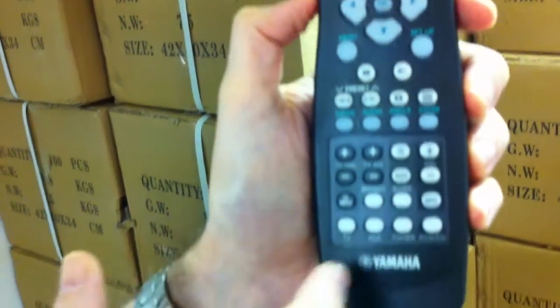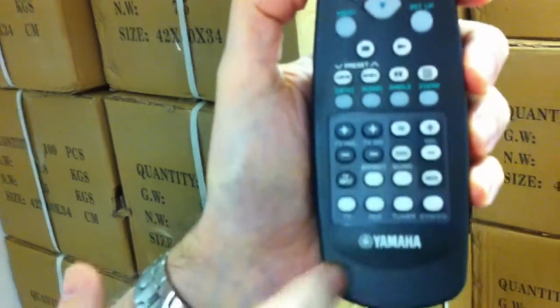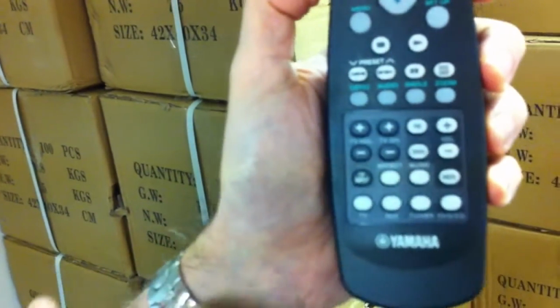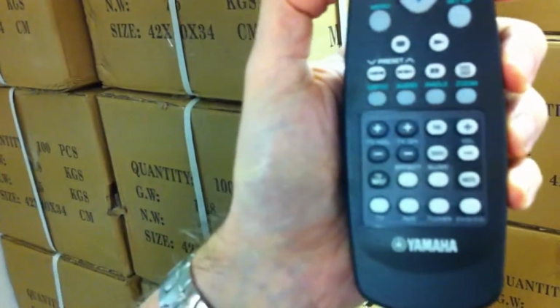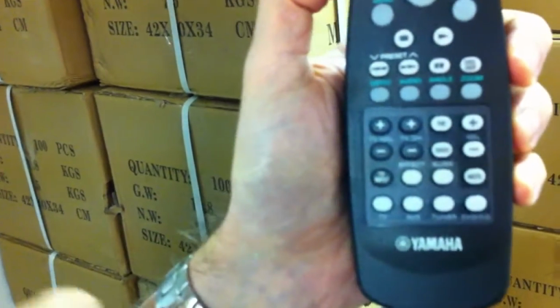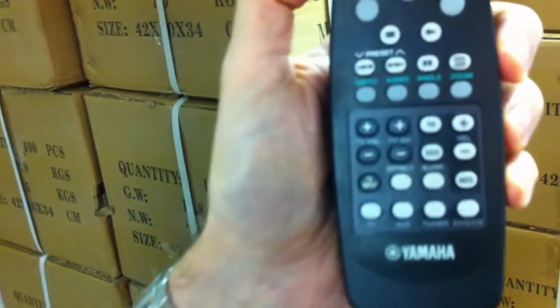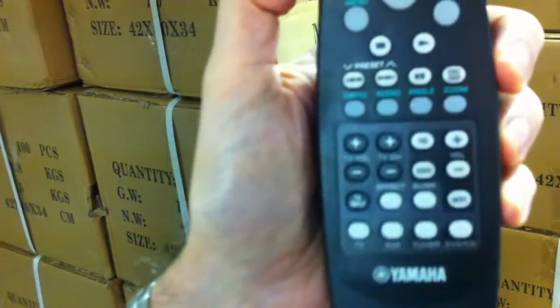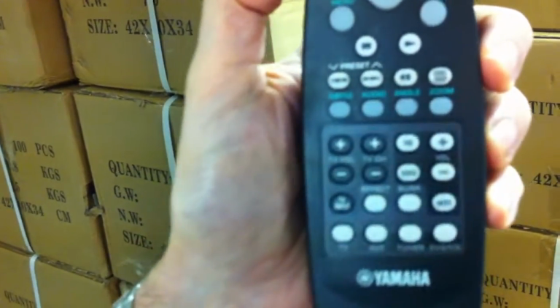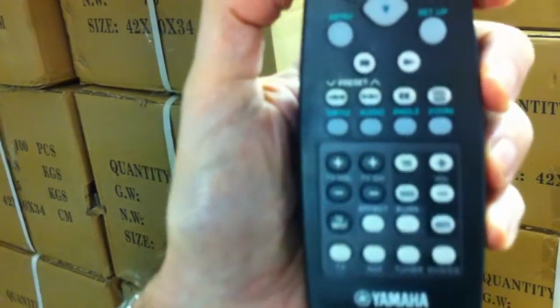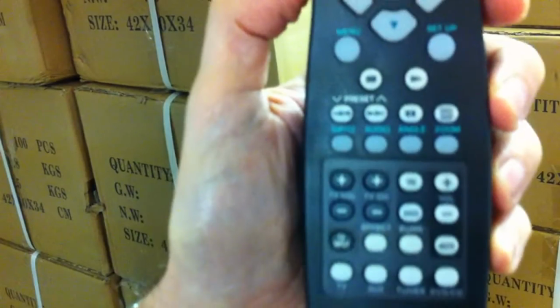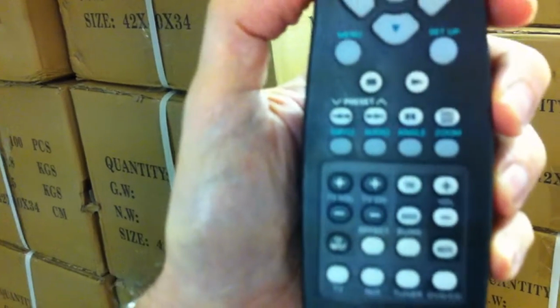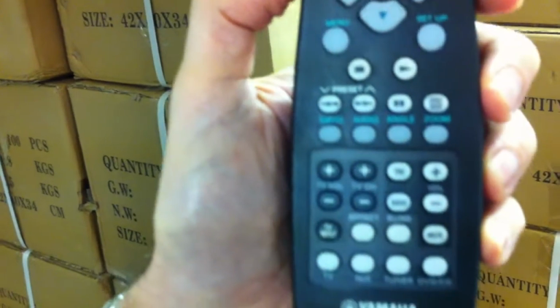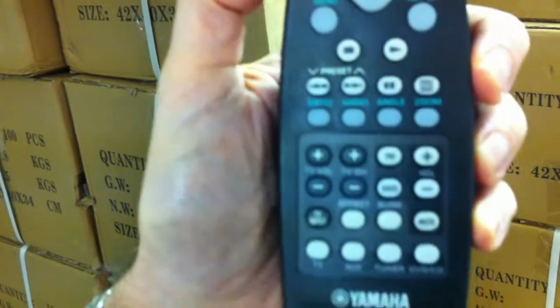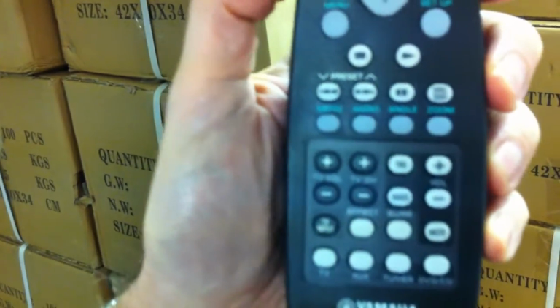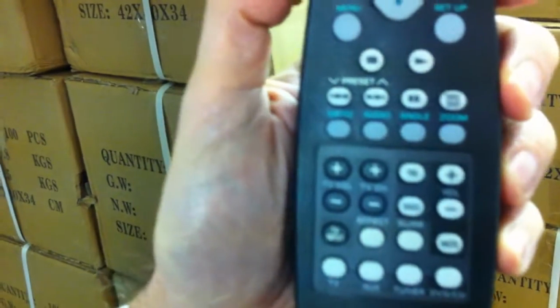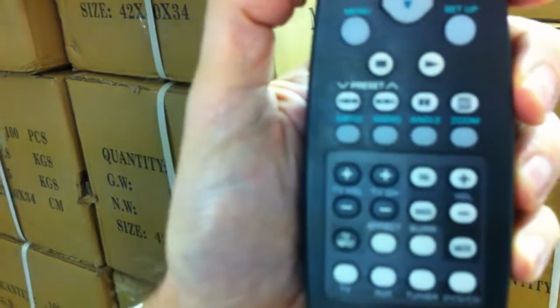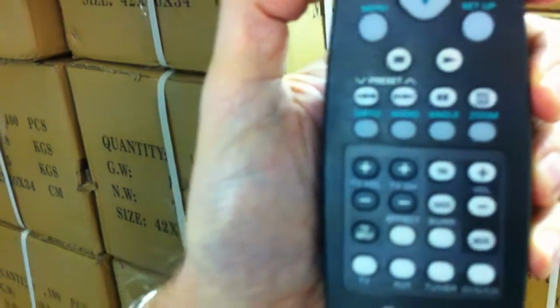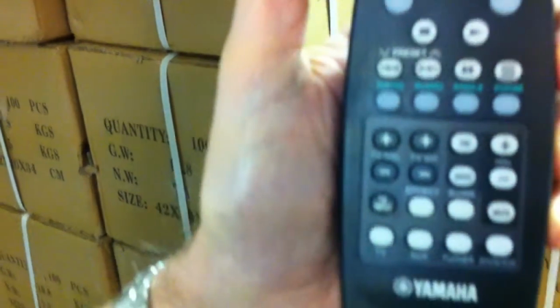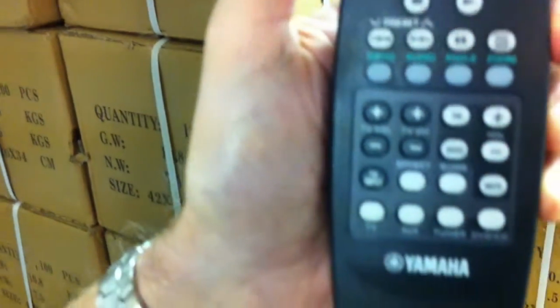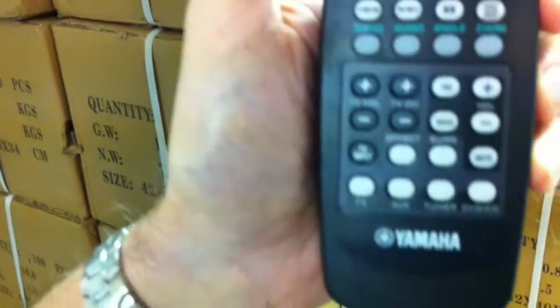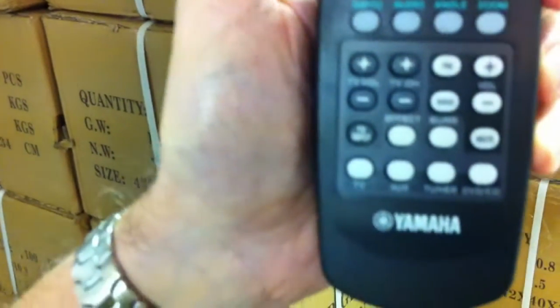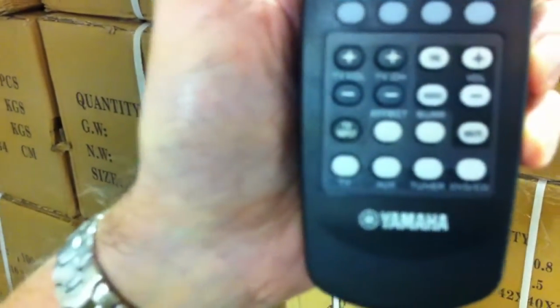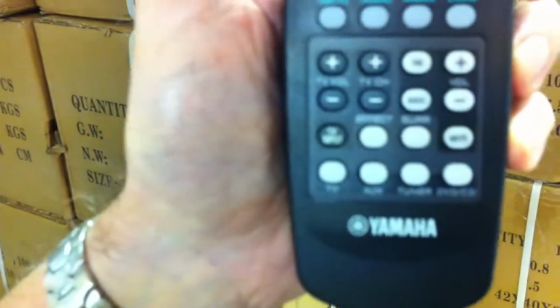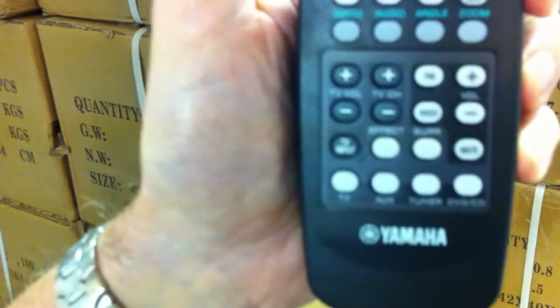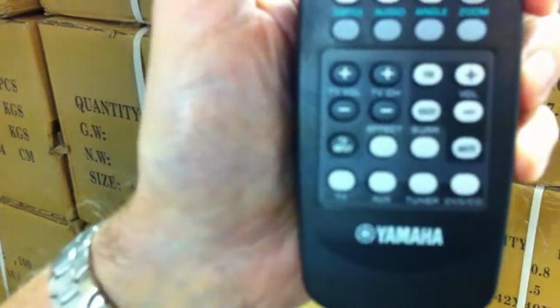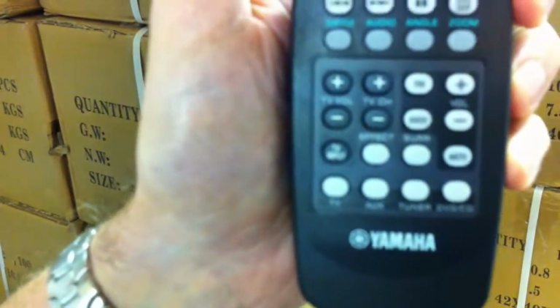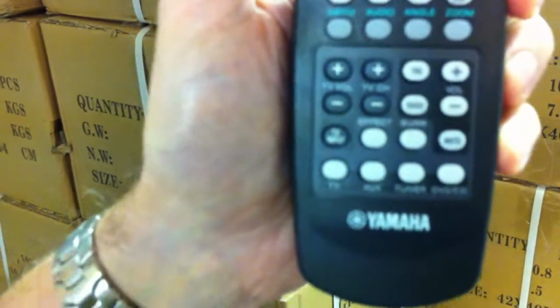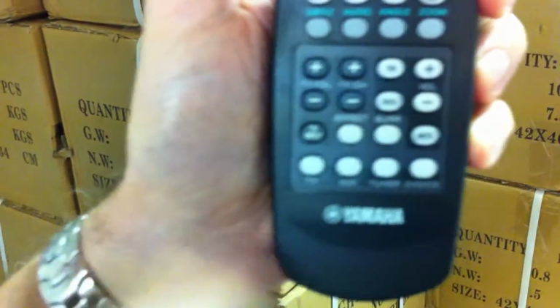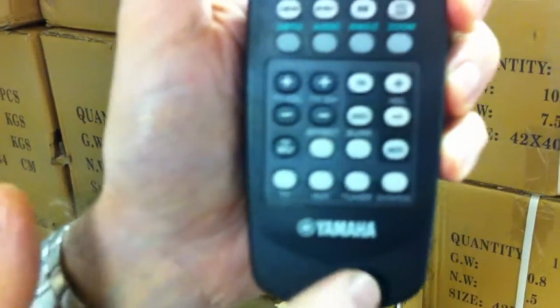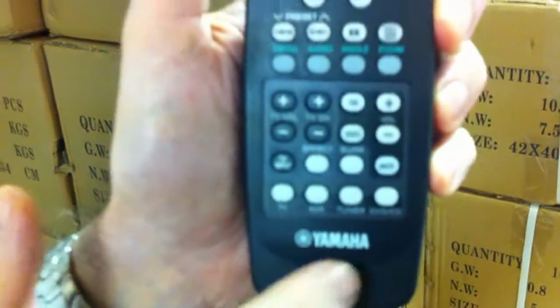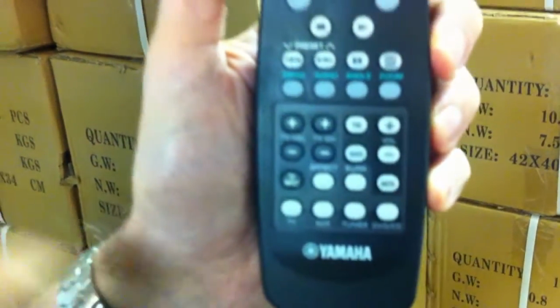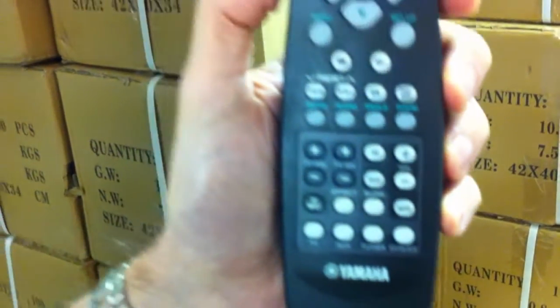You can't go wrong with this official, original Yamaha remote control made by Yamaha.